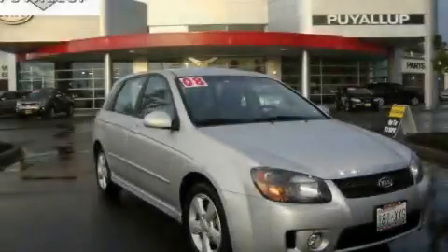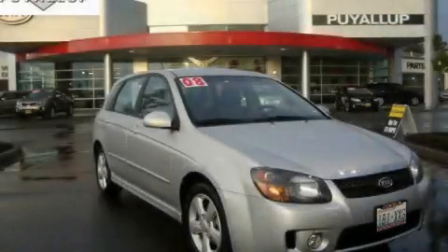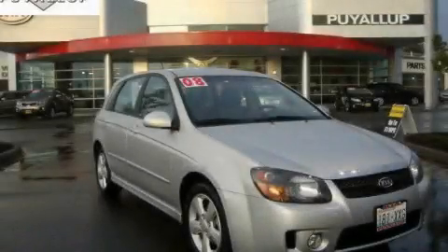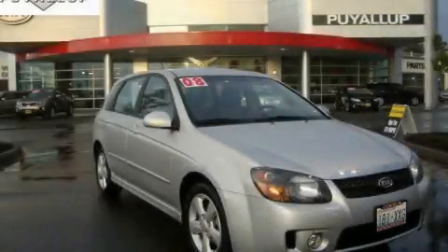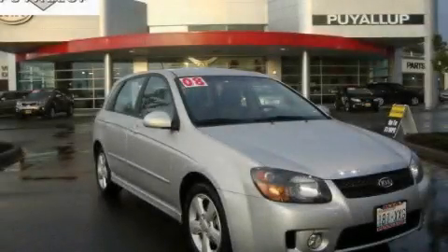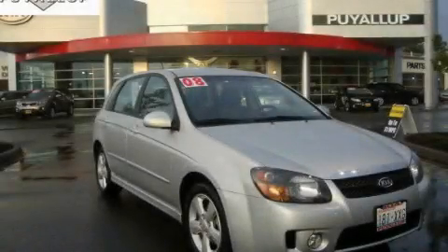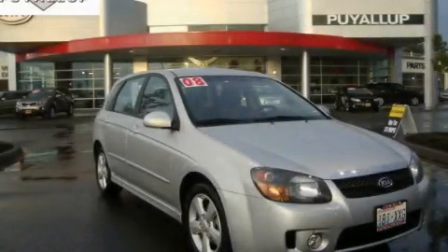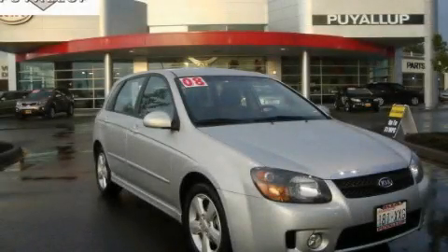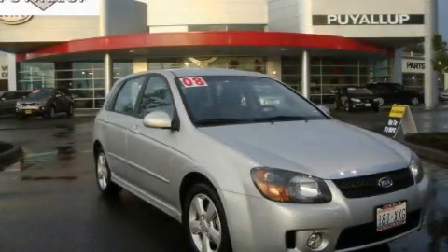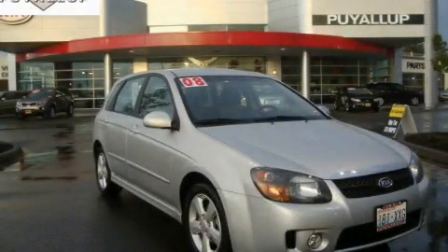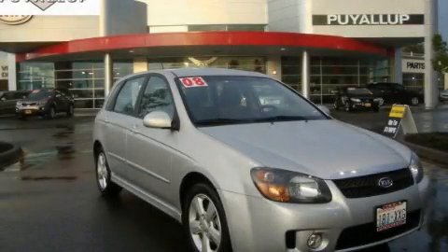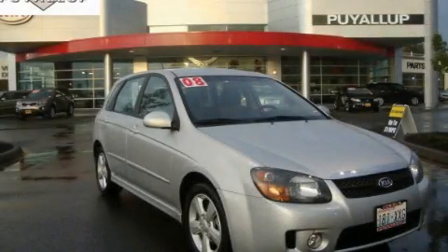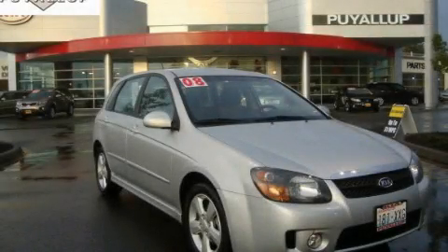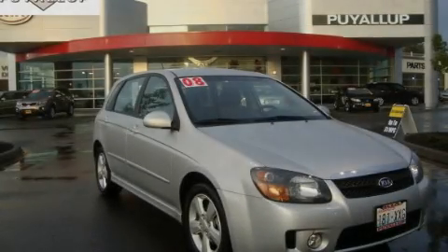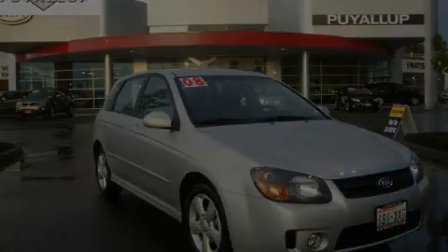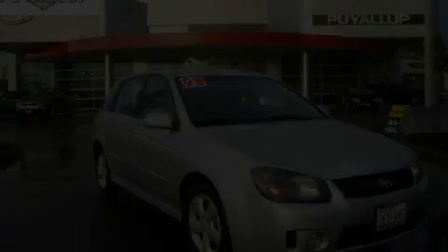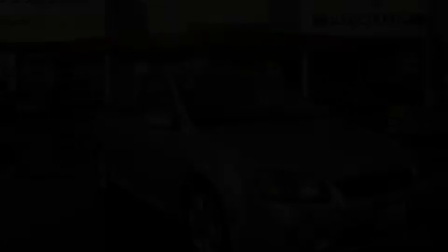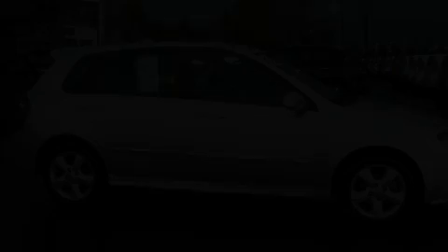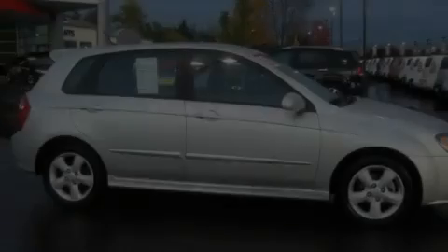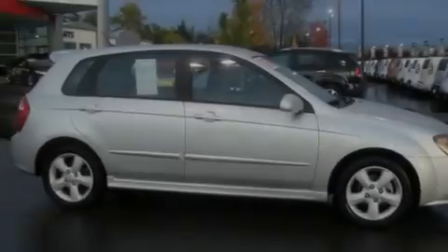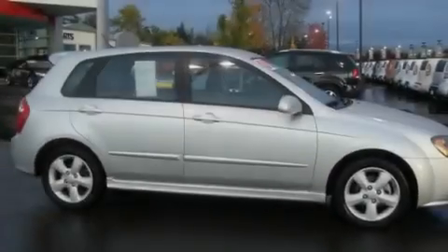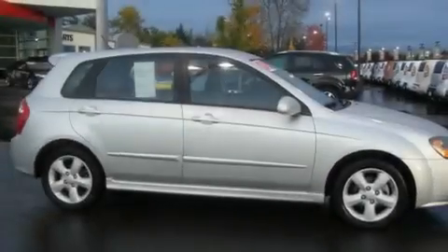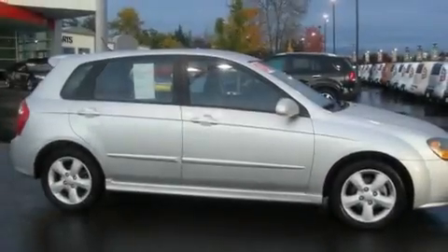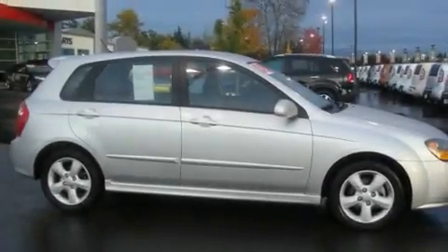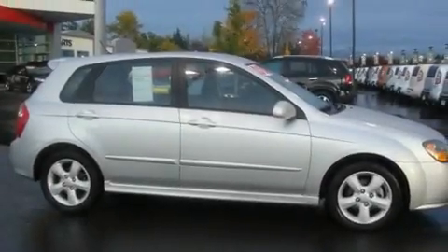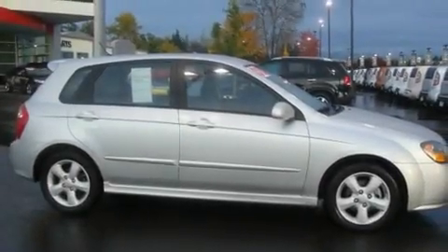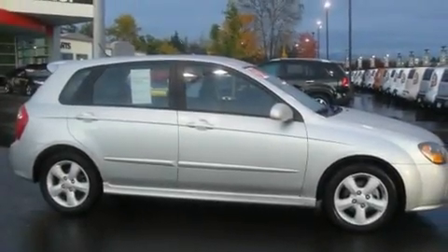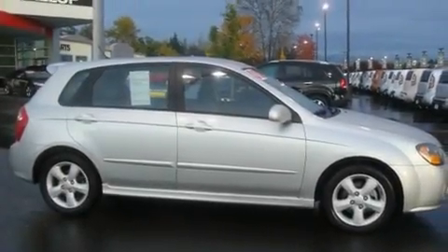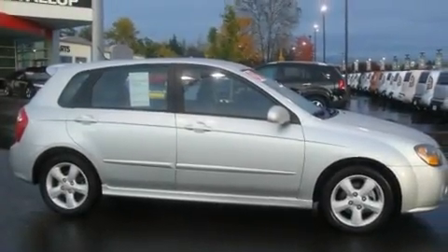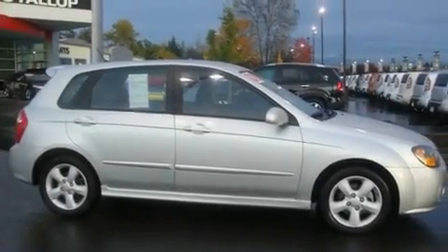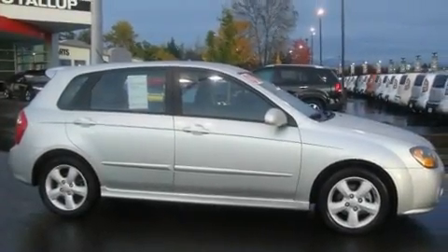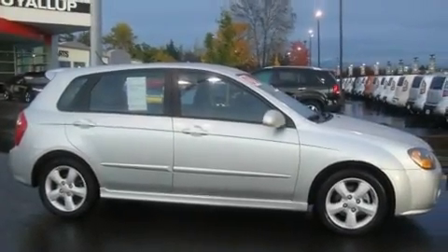This is a 2008 Kia Spectra. It features a 2.0-liter four-cylinder engine and an automatic transmission.